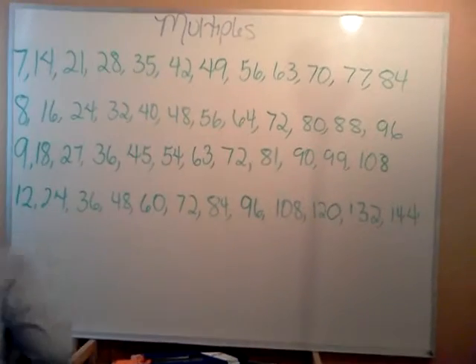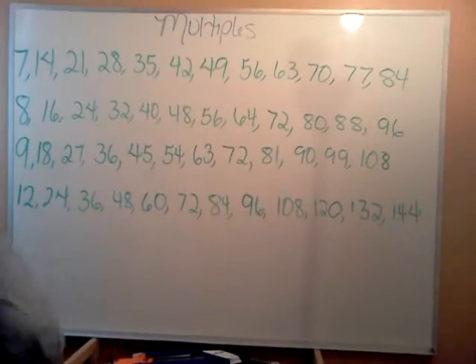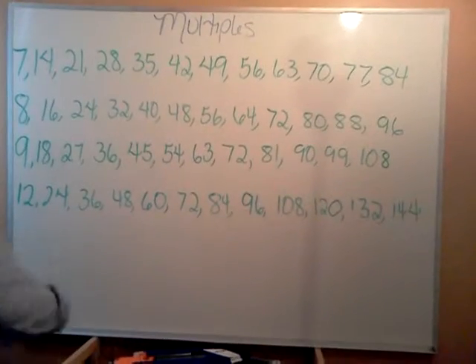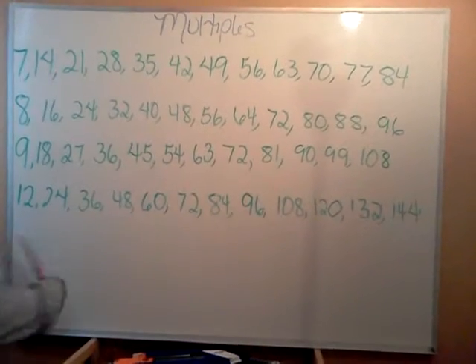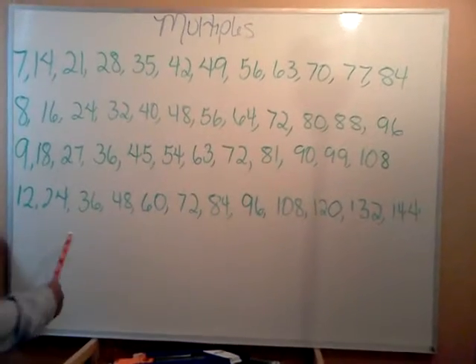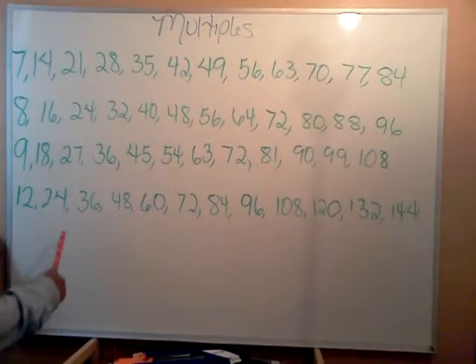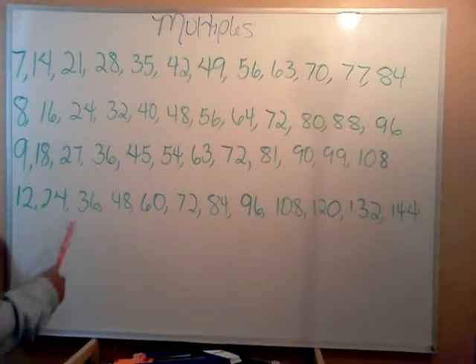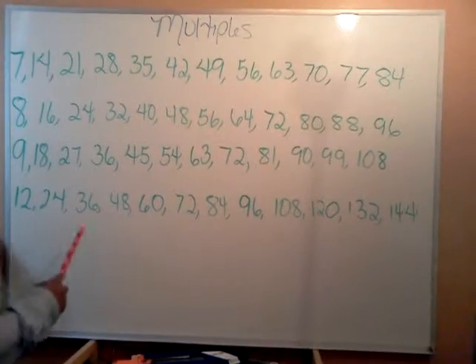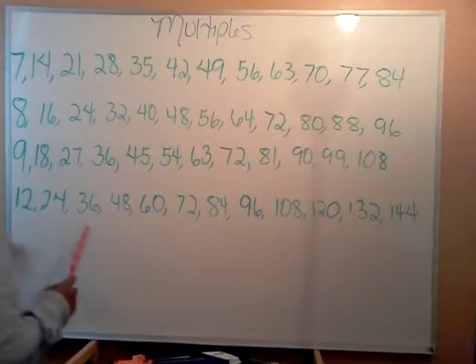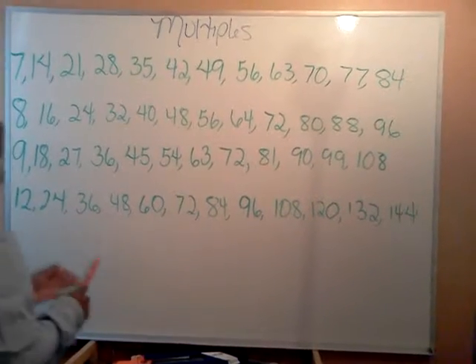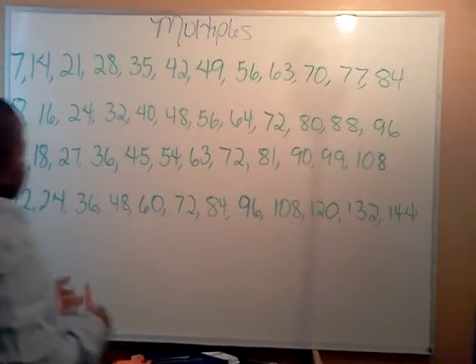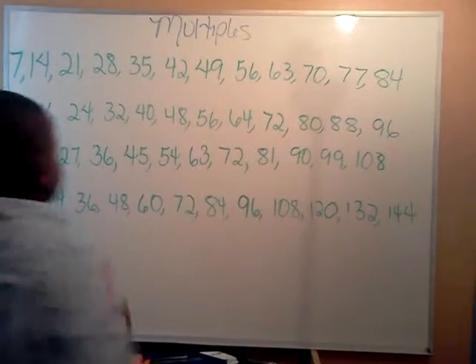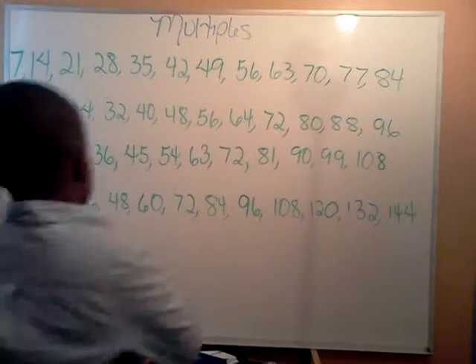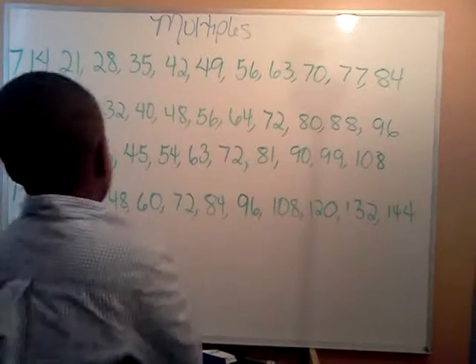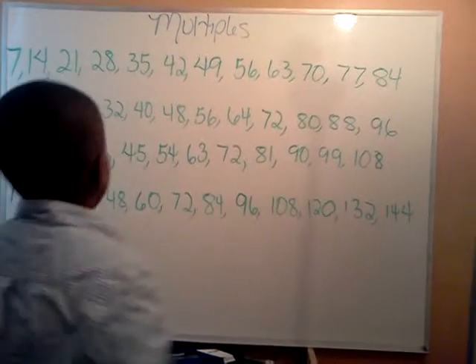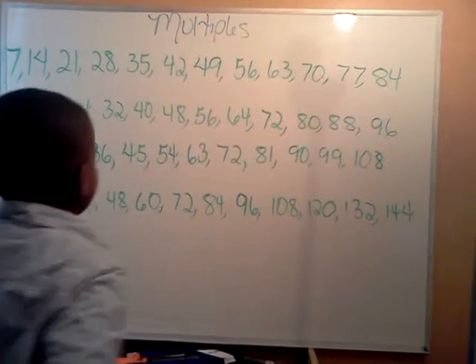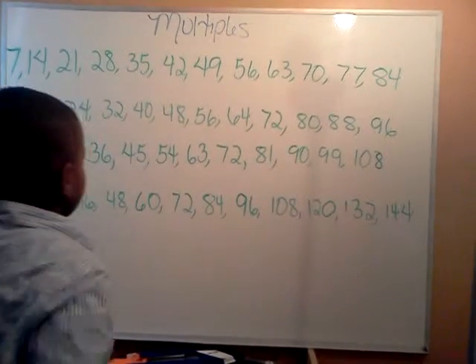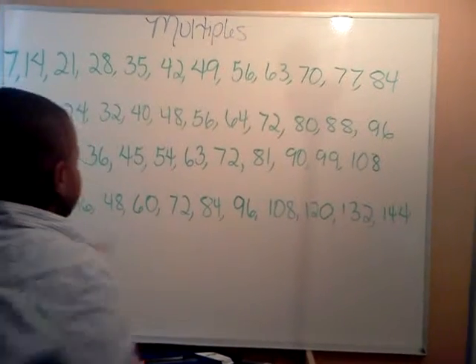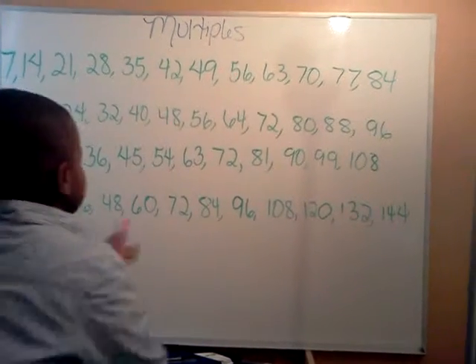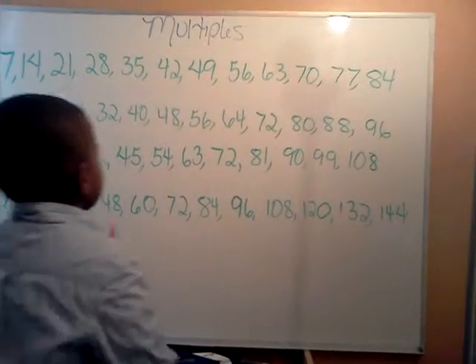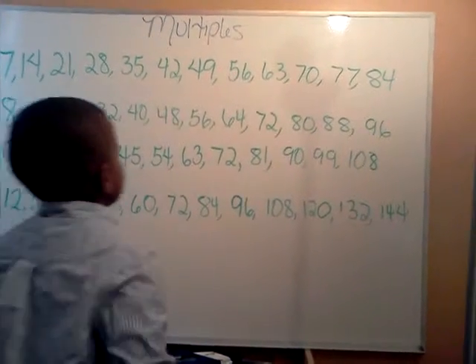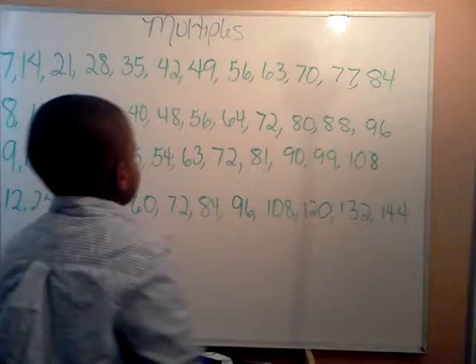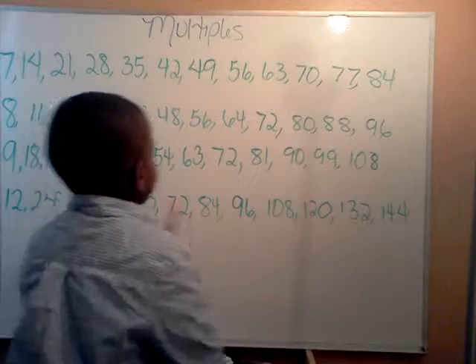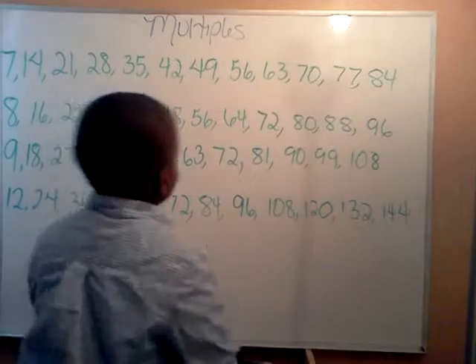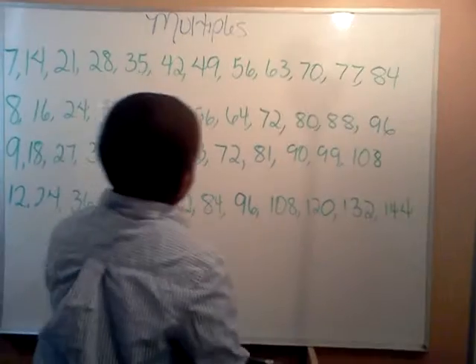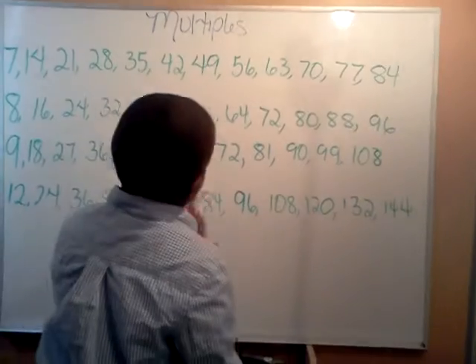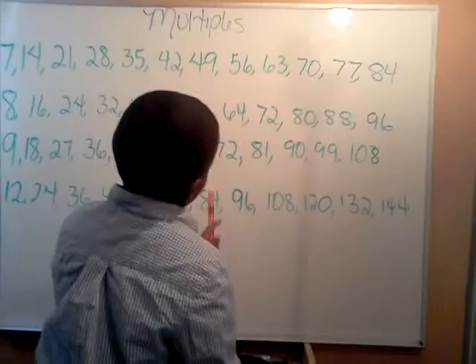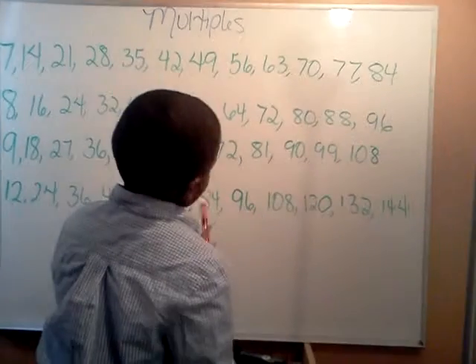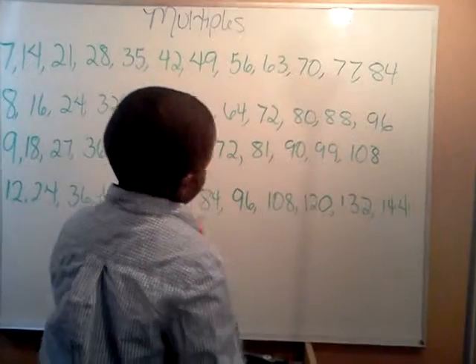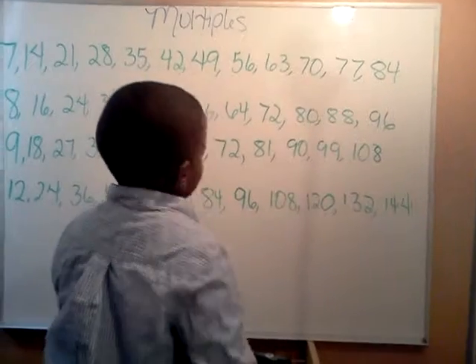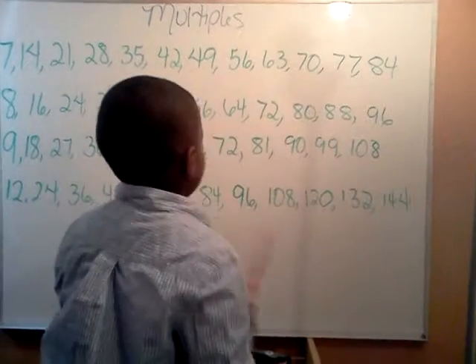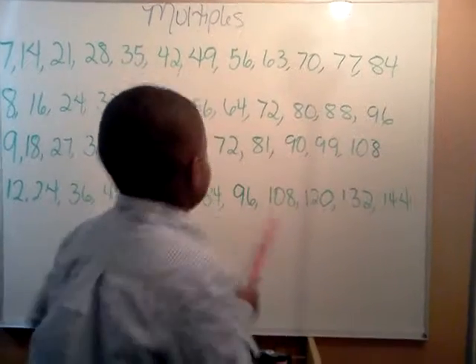Just keep going. 12, 24, 36, 48, 60, 72, 84, 96, 108, 120, 132, 144.